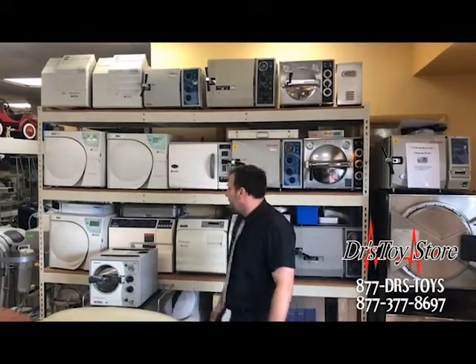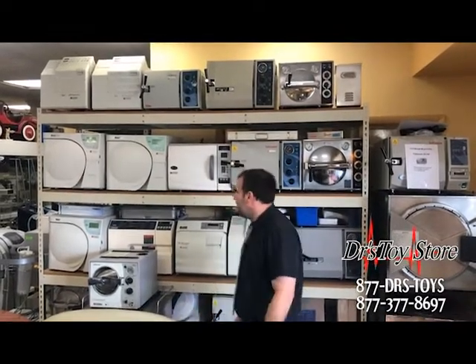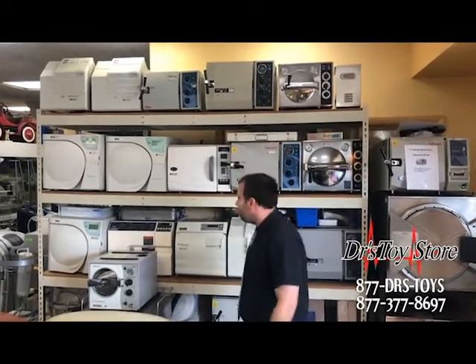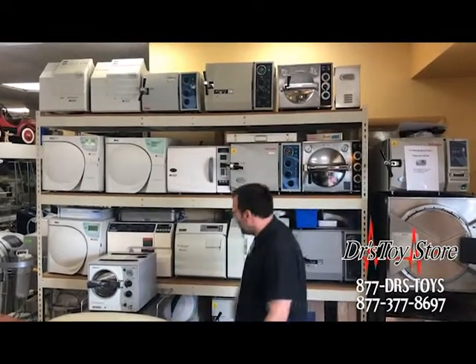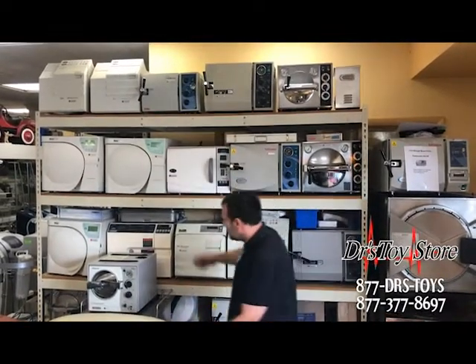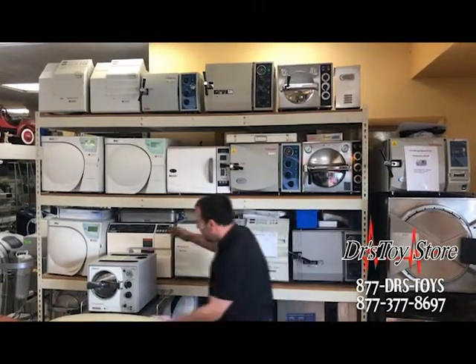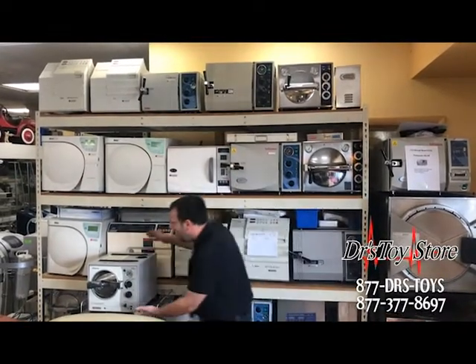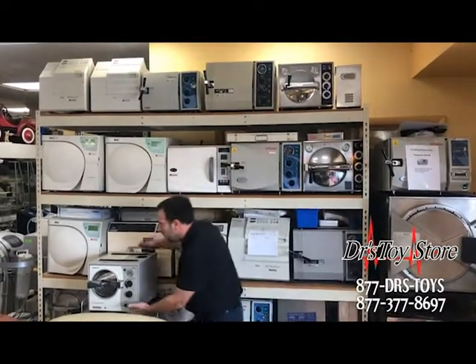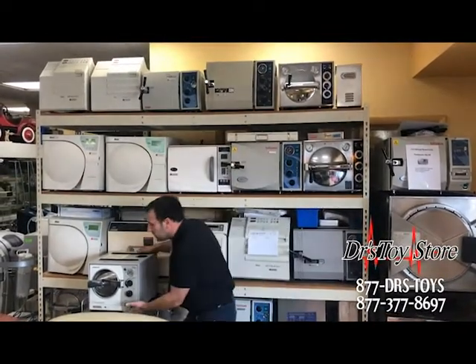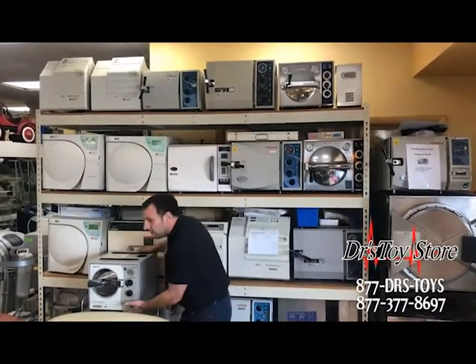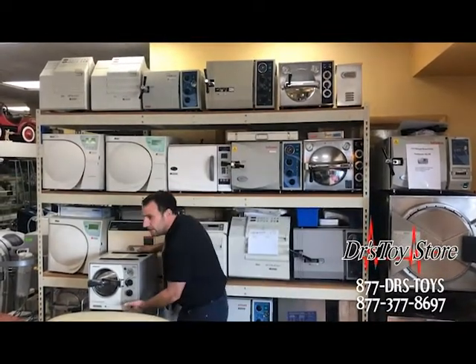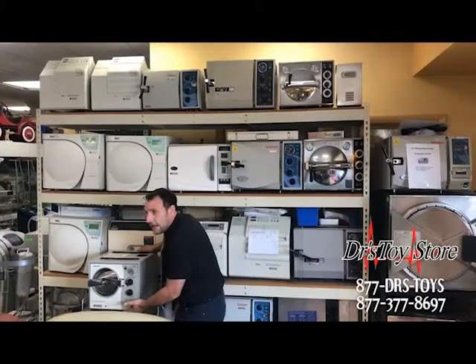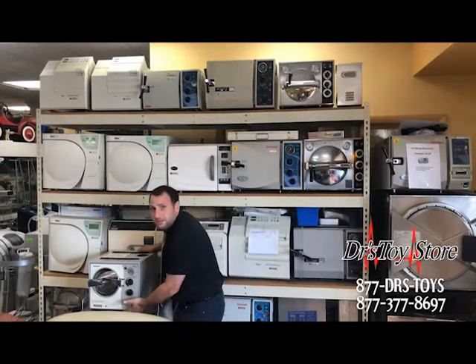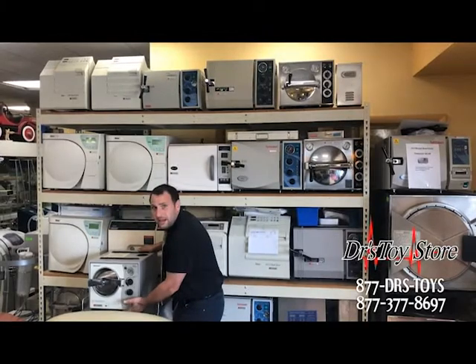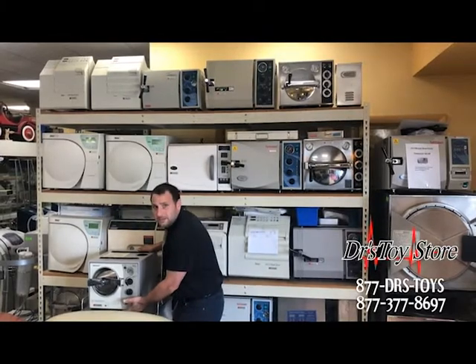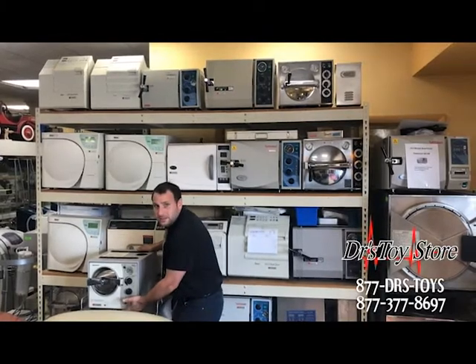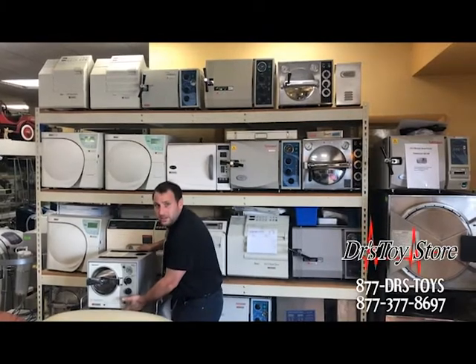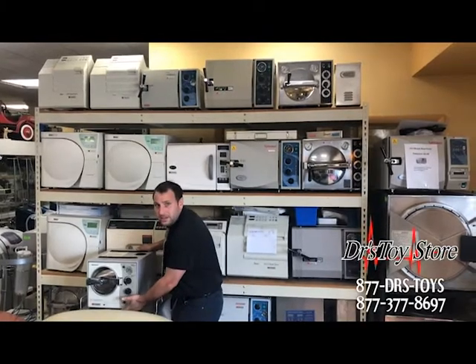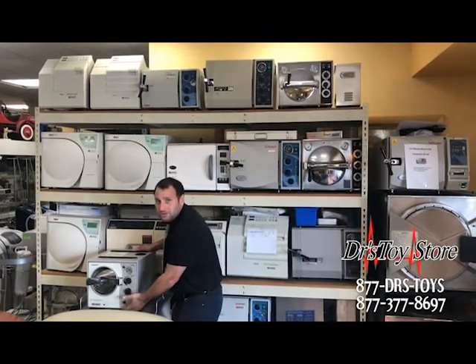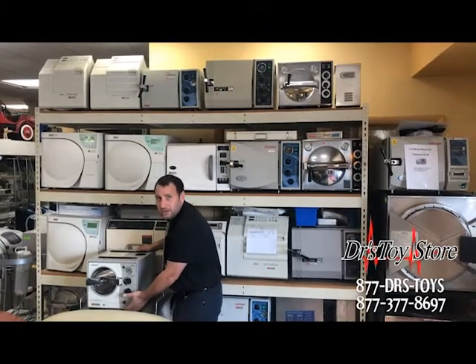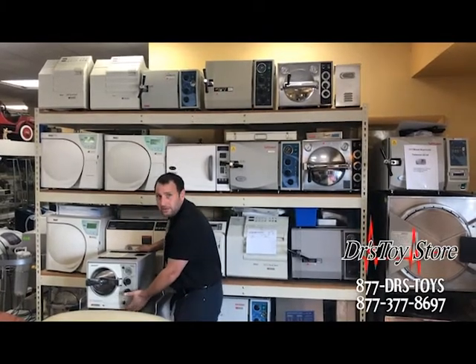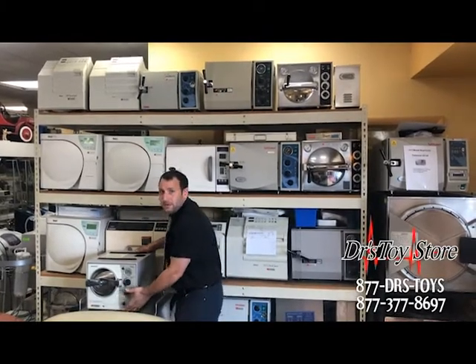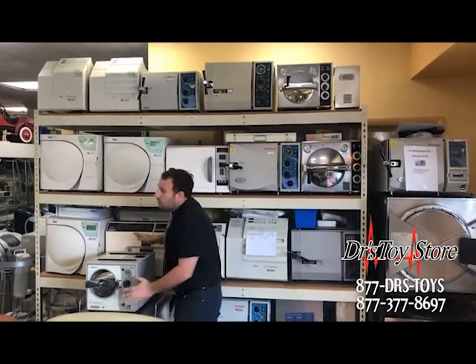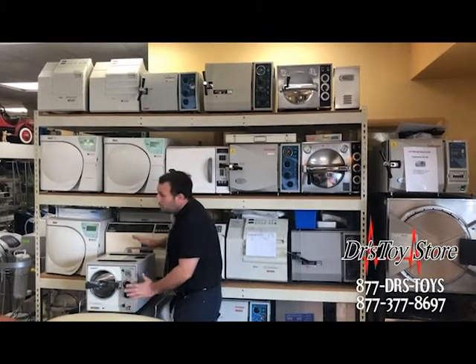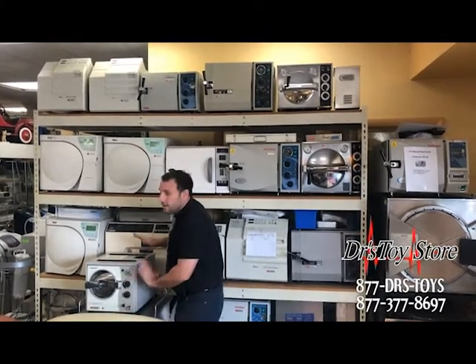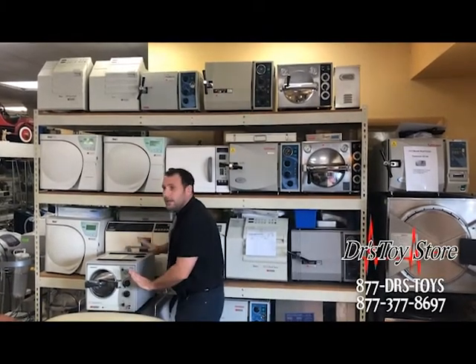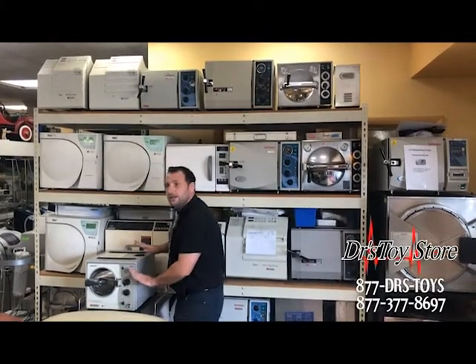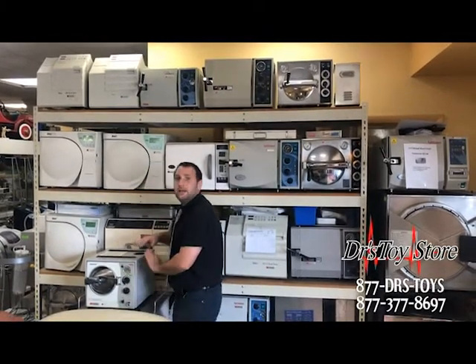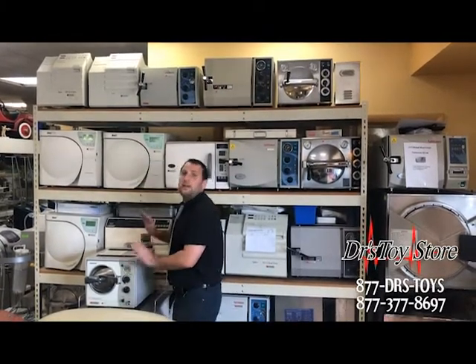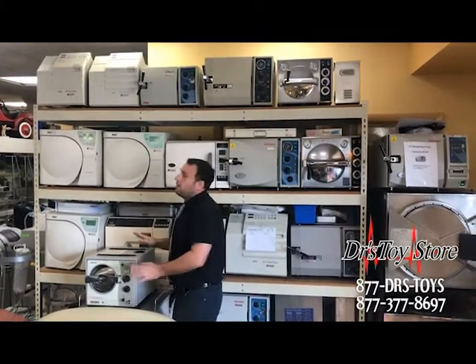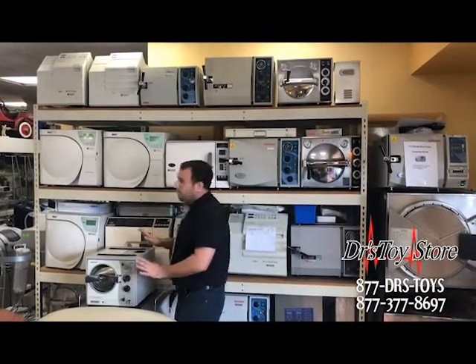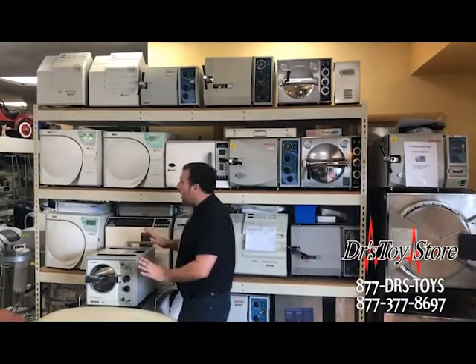We have nice small ones like these M7. This is a seven inch chamber. Quick, easy, reliable.